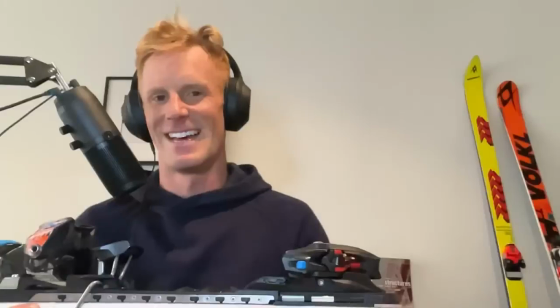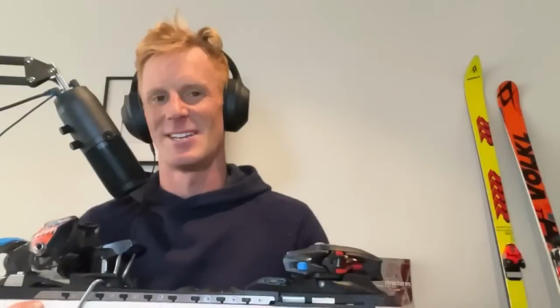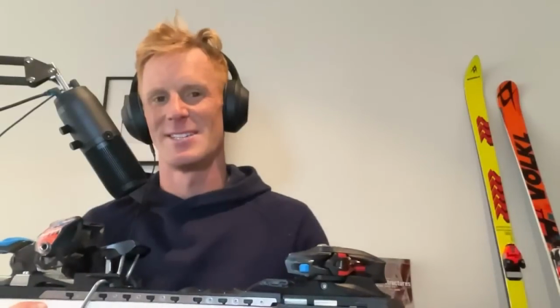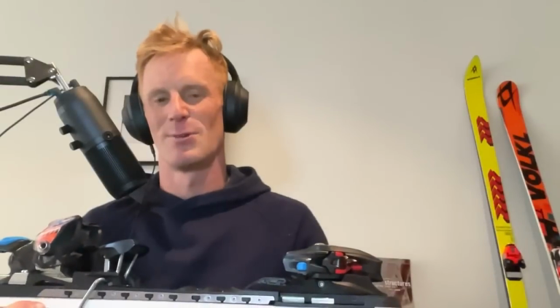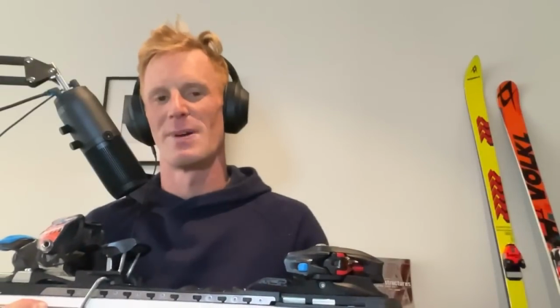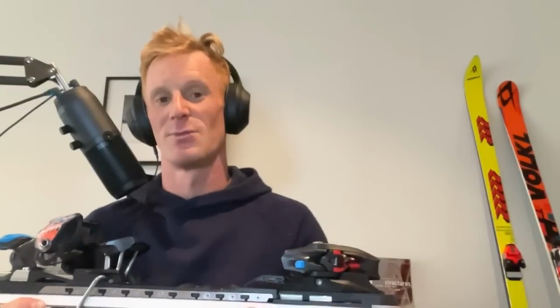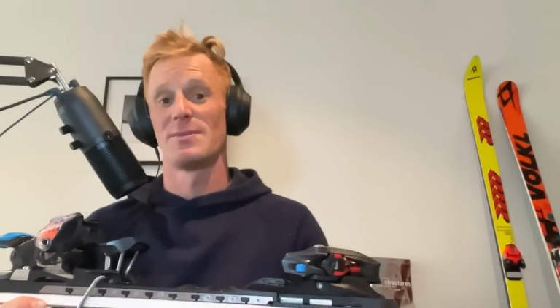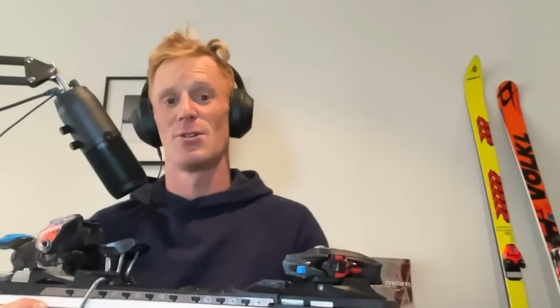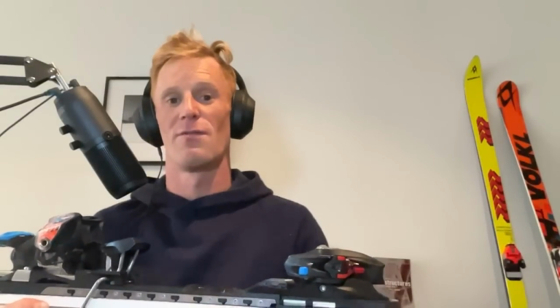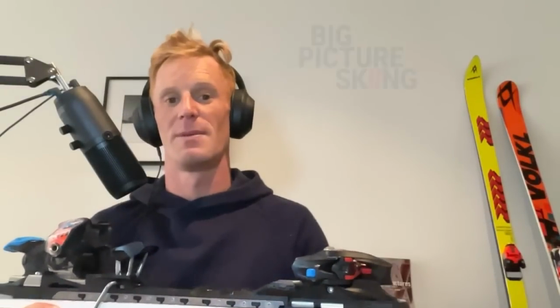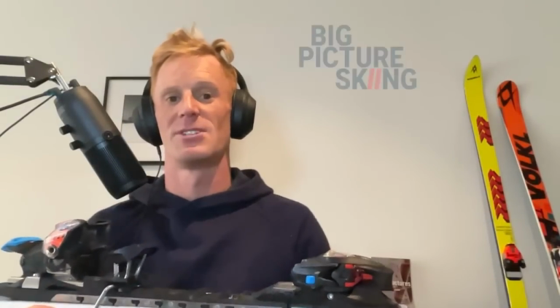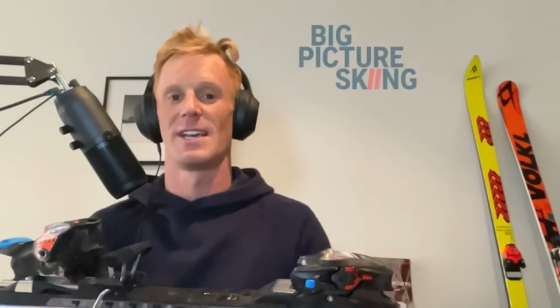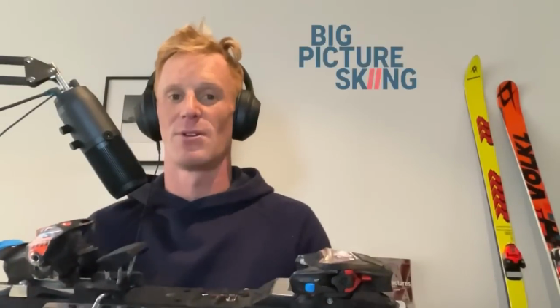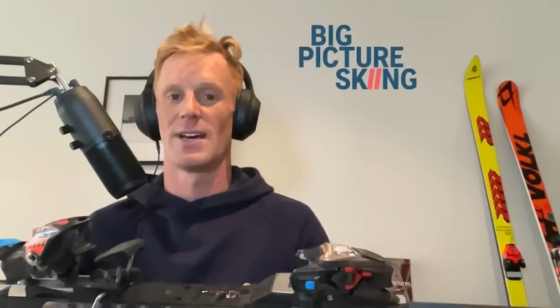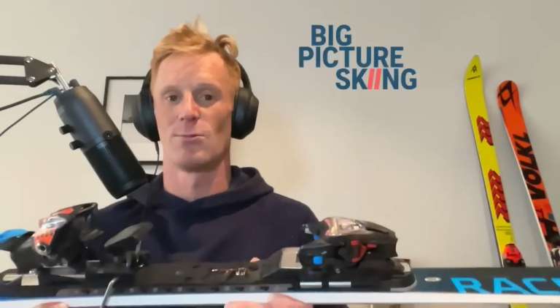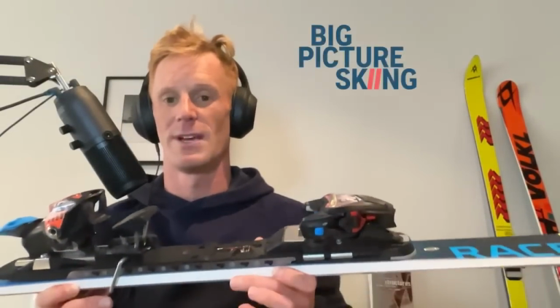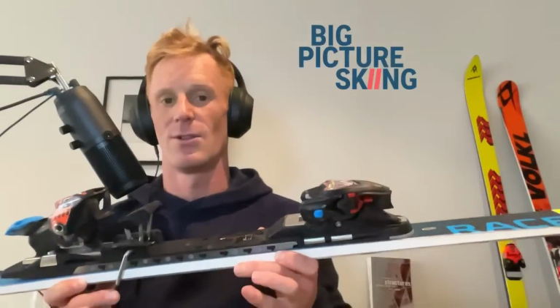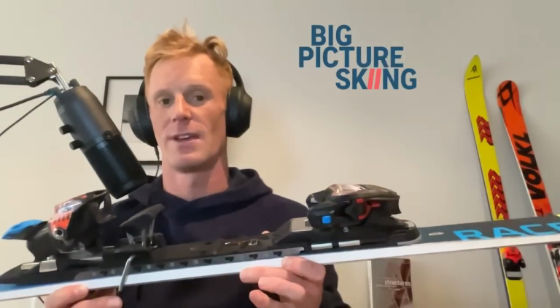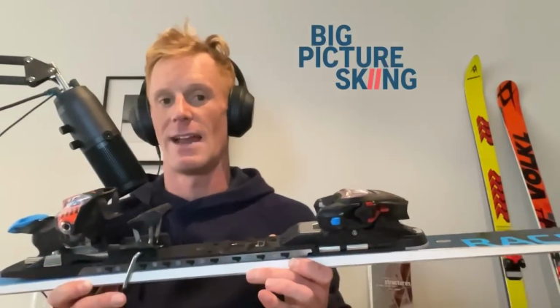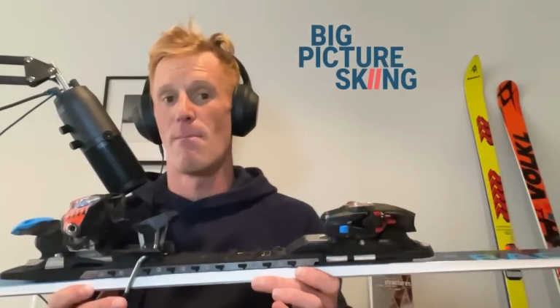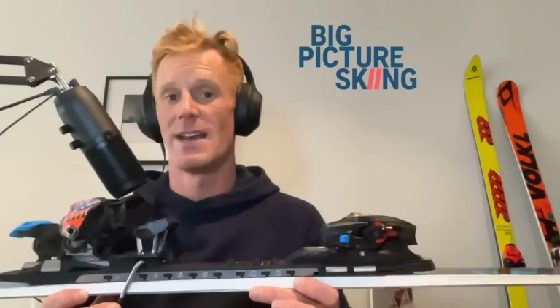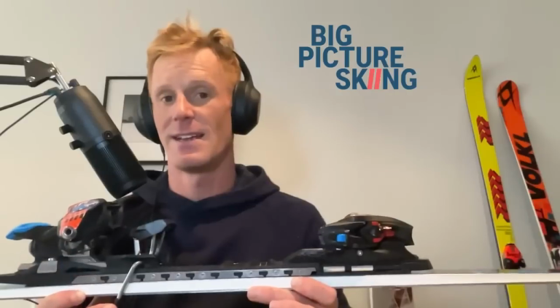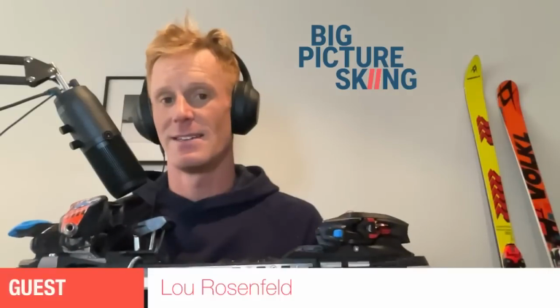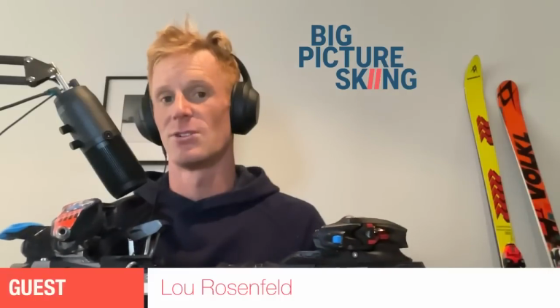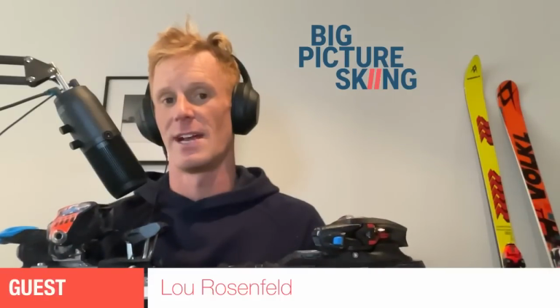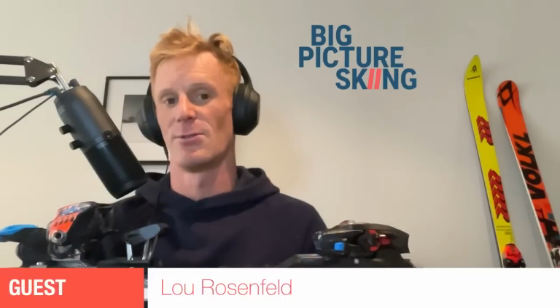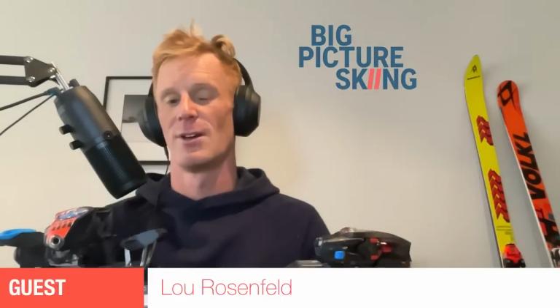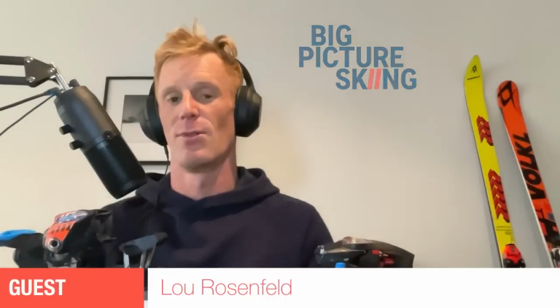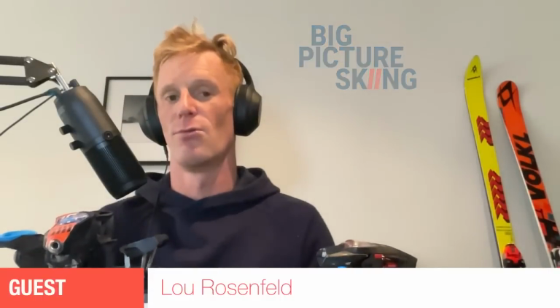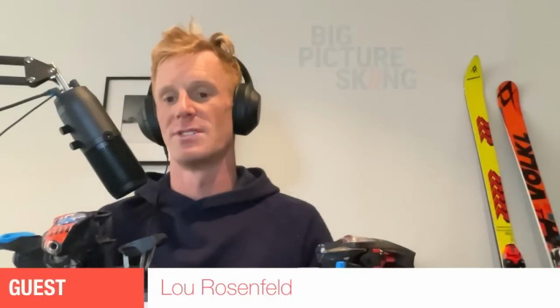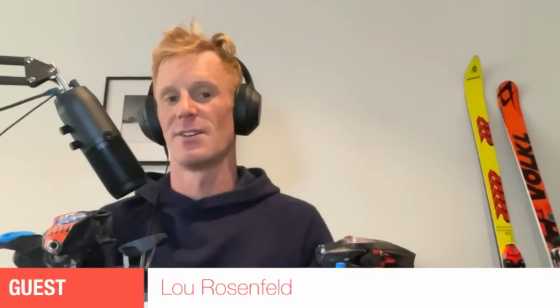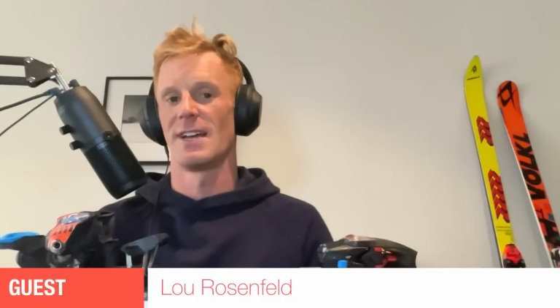Hey skiers, welcome back to another episode of the Big Picture Skiing Podcast. We are looking at binding delta angle with Lou Rosenfeld today.